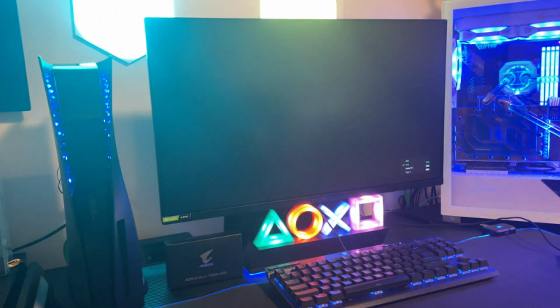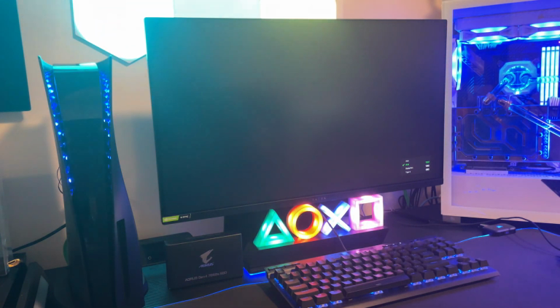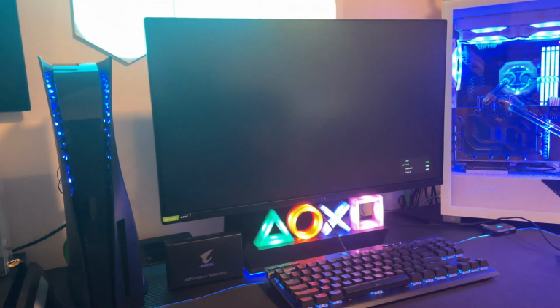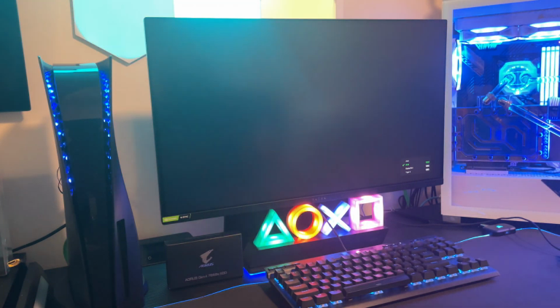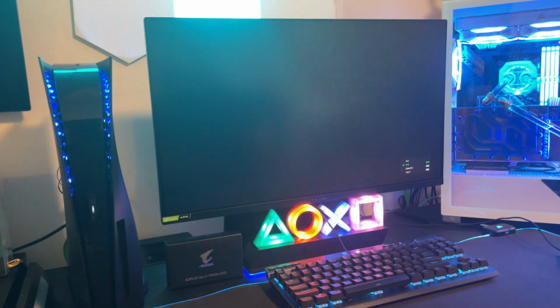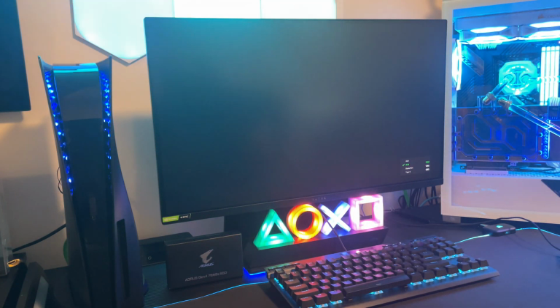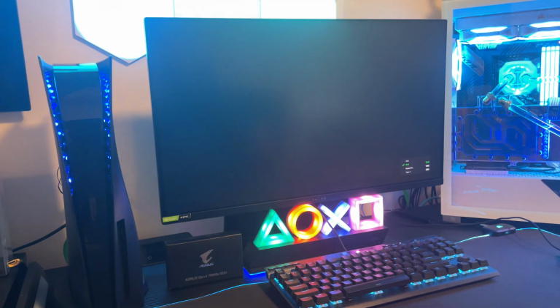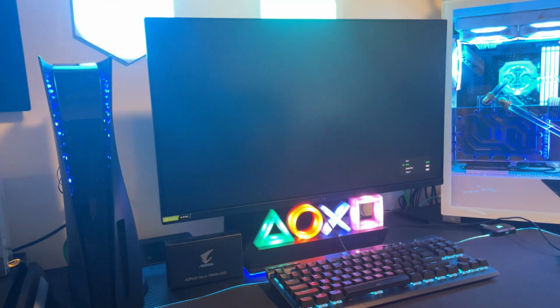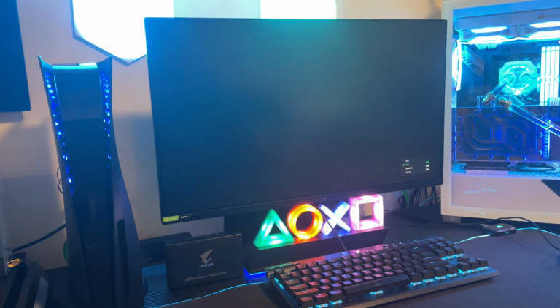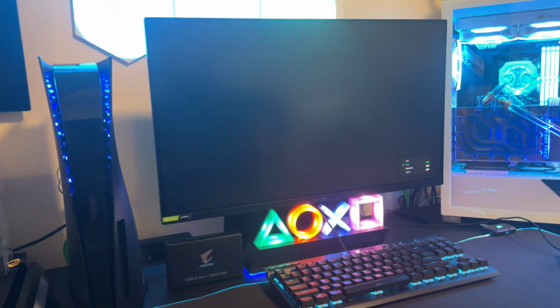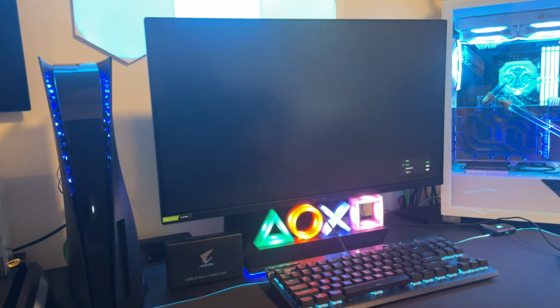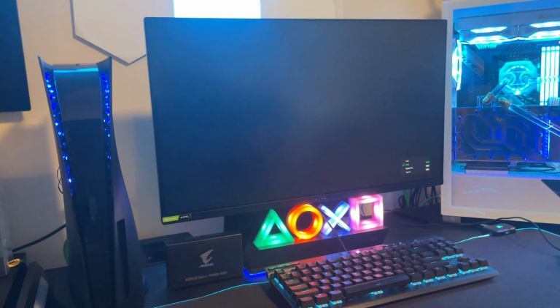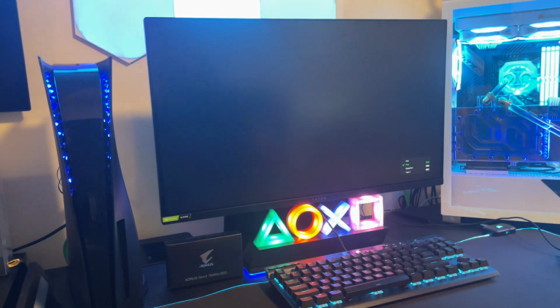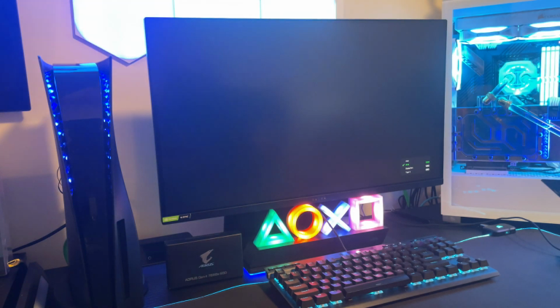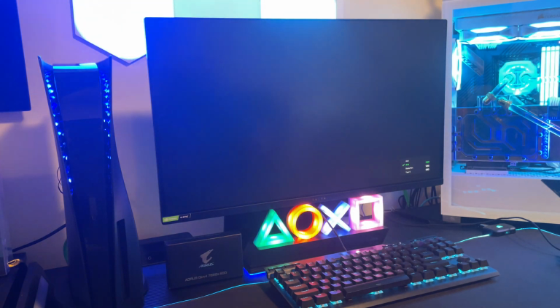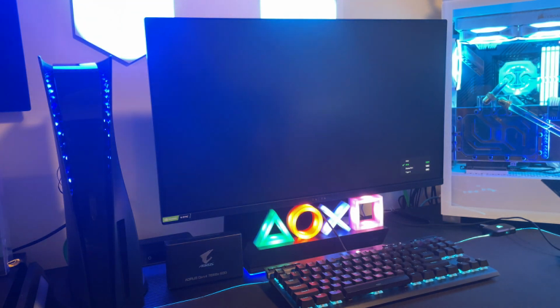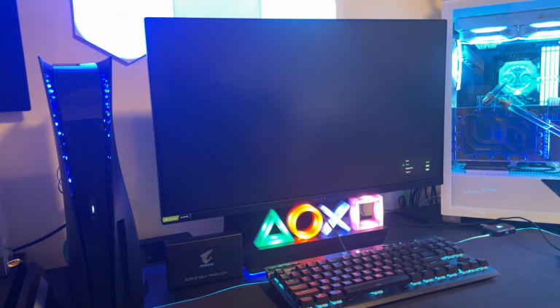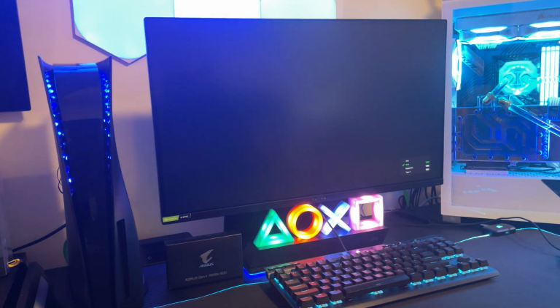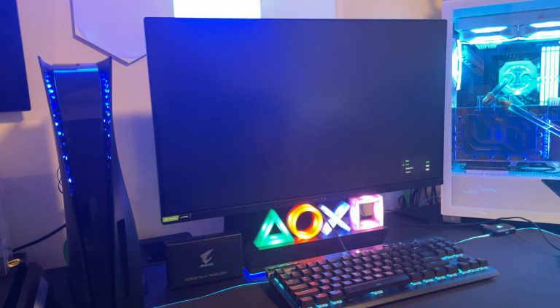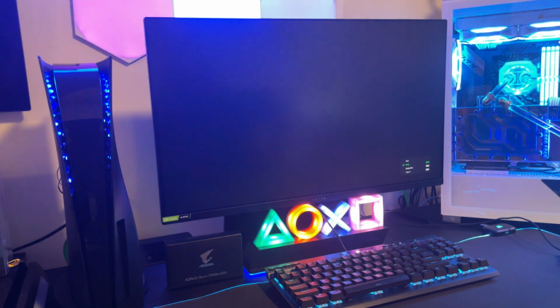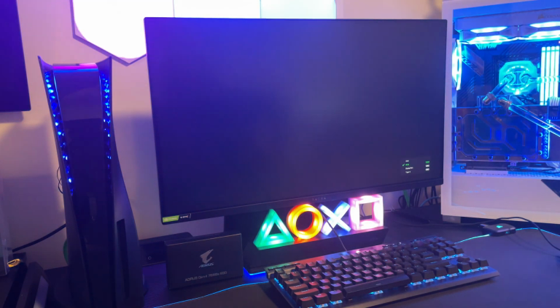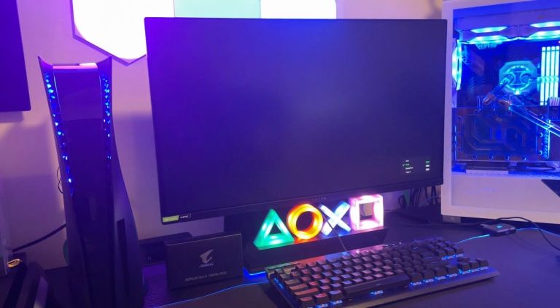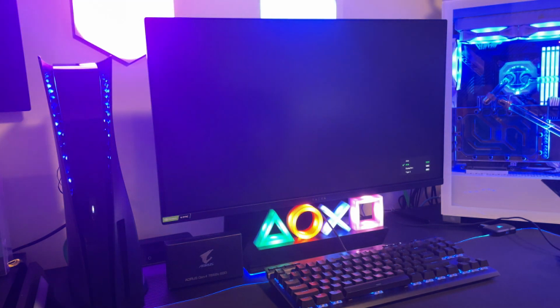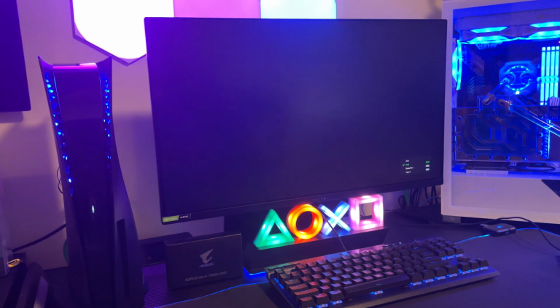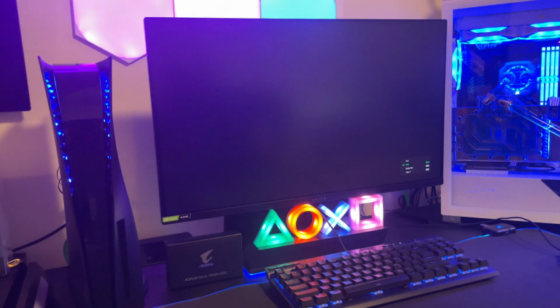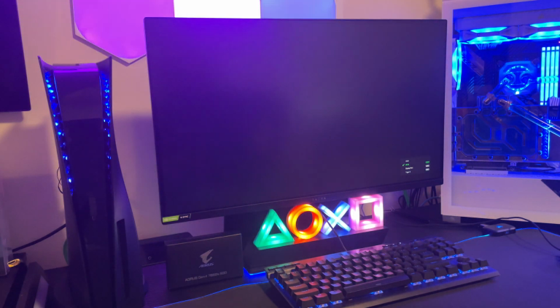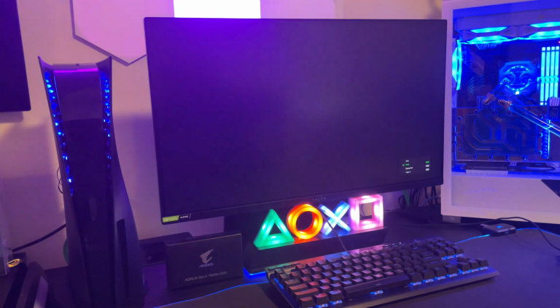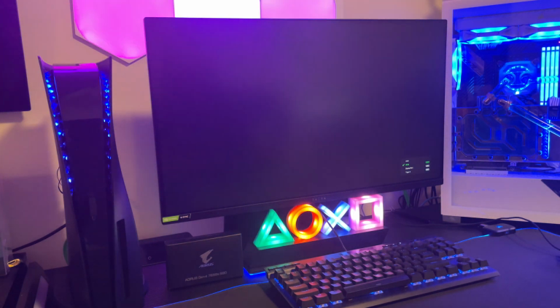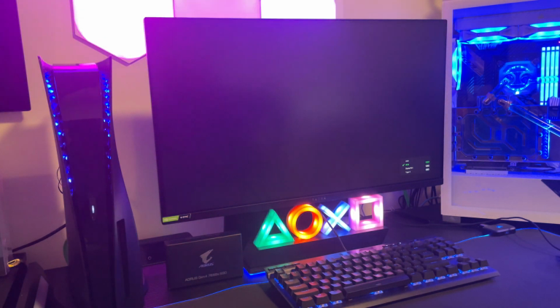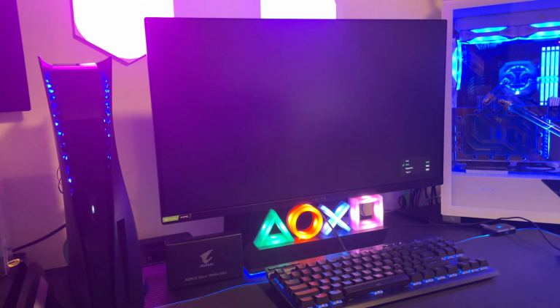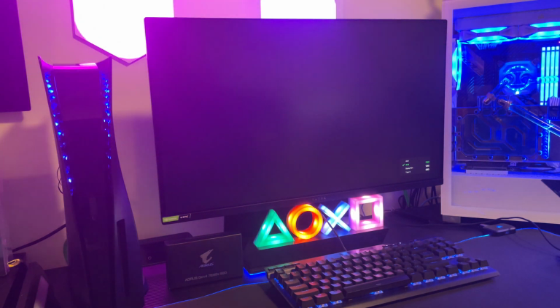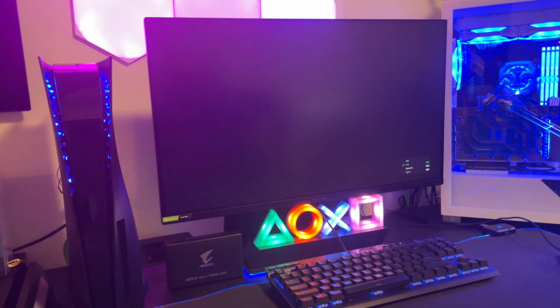I'm using my PC monitor for this, not the TV, so you guys can get a better view of what's happening.